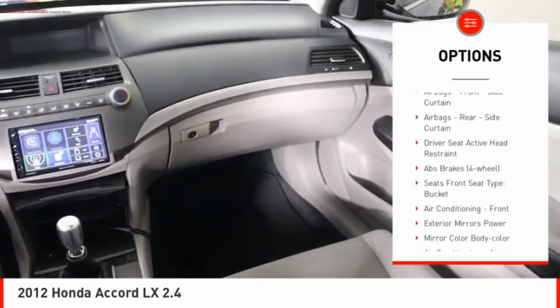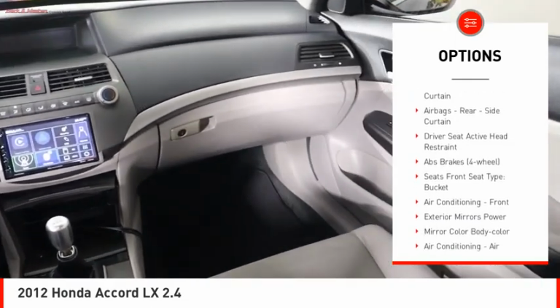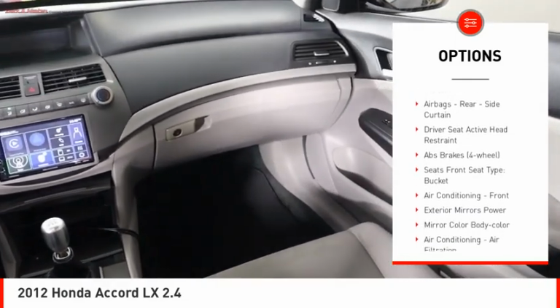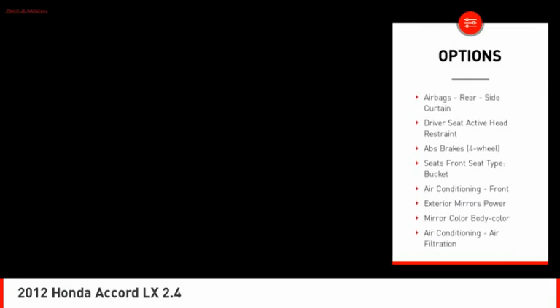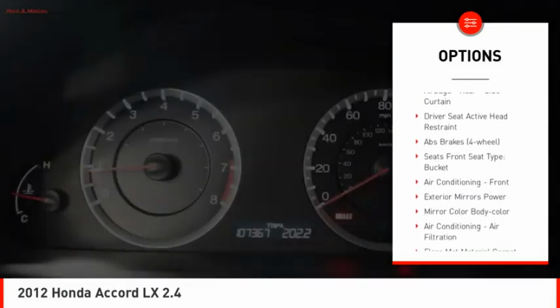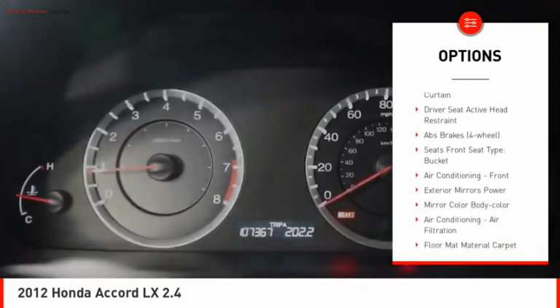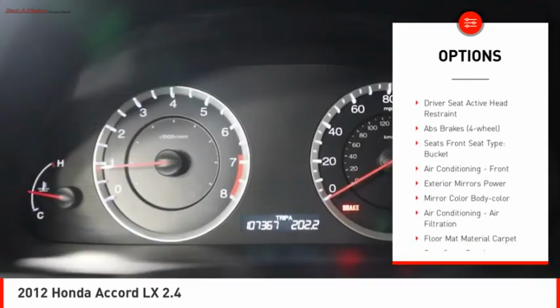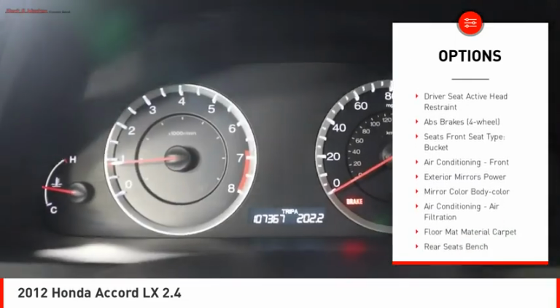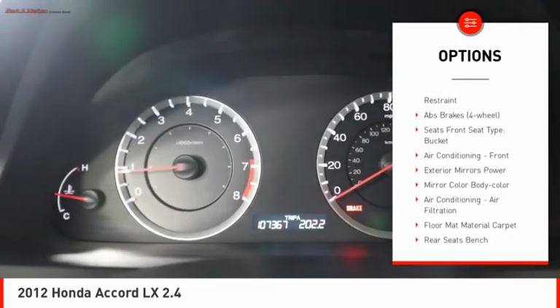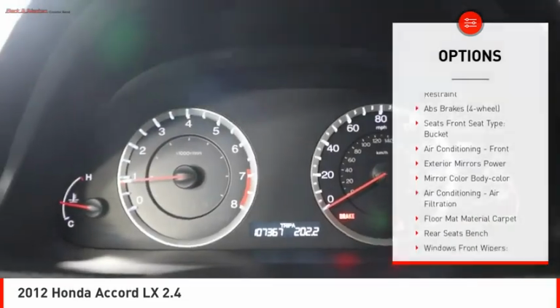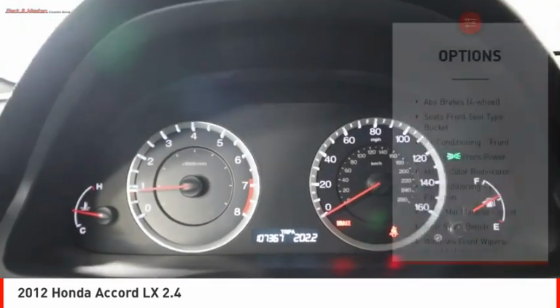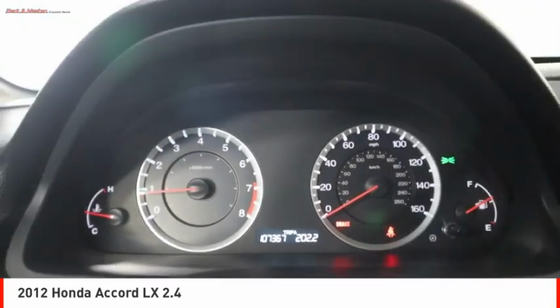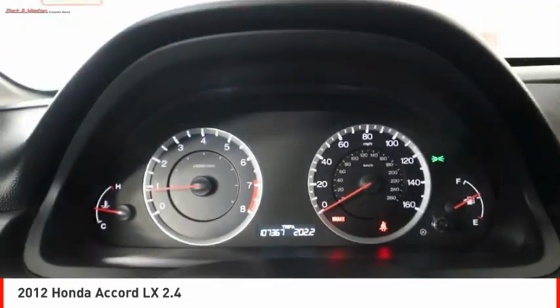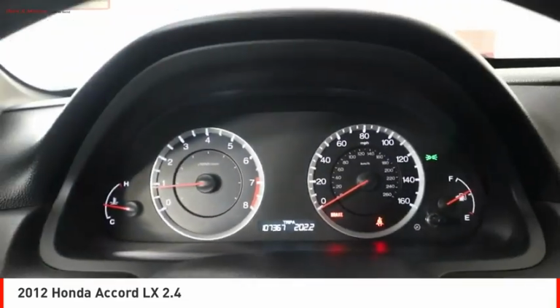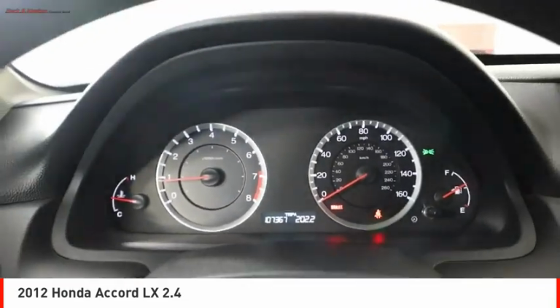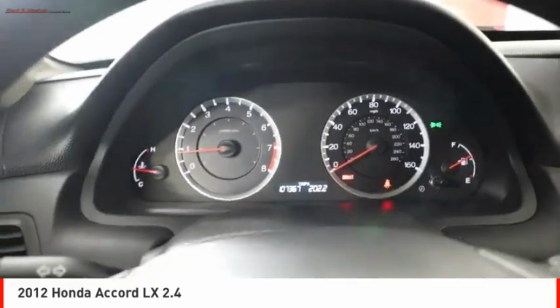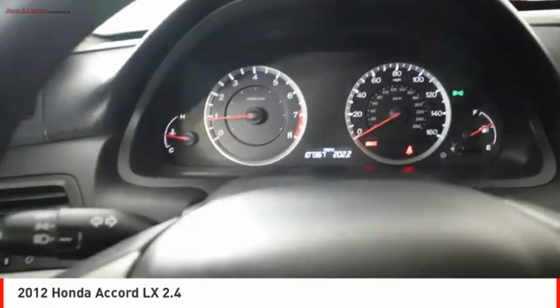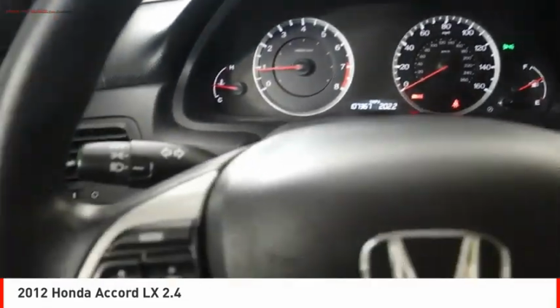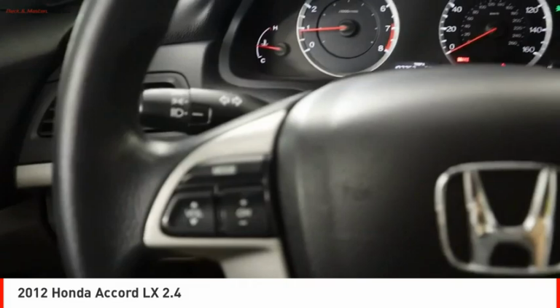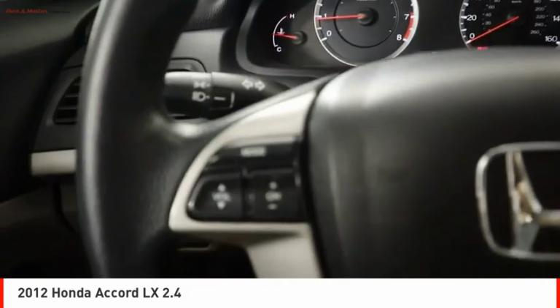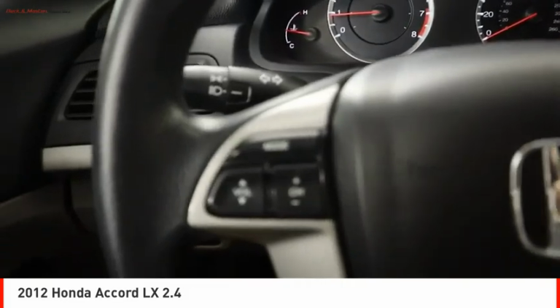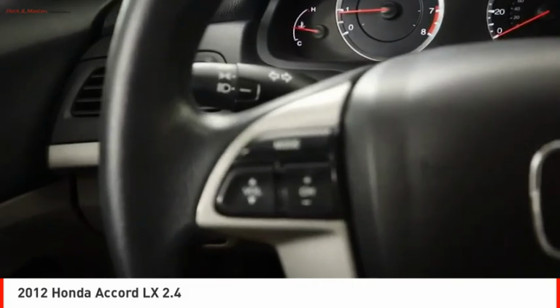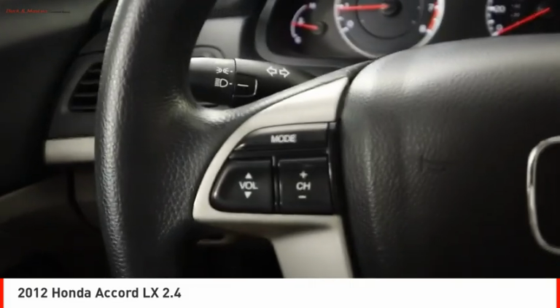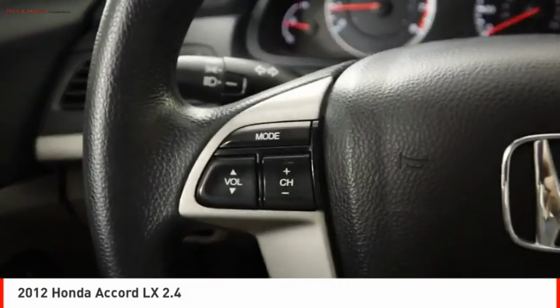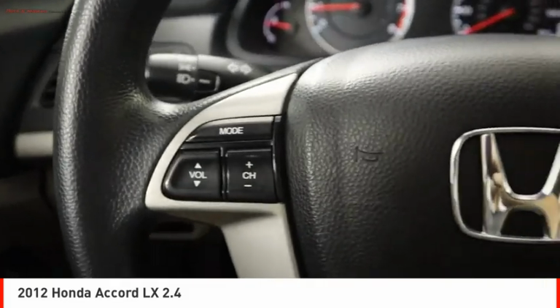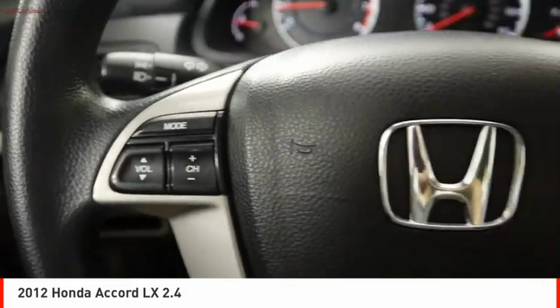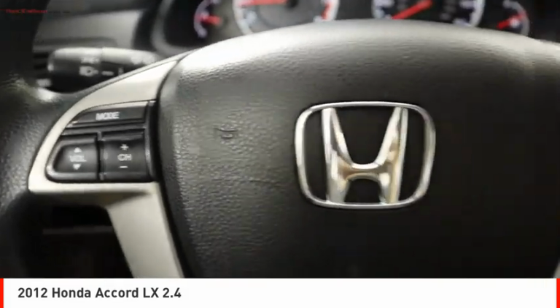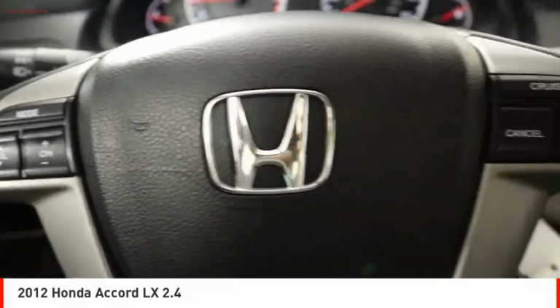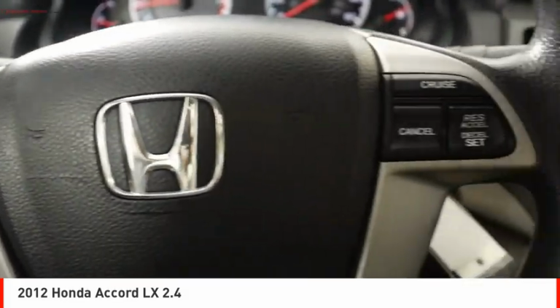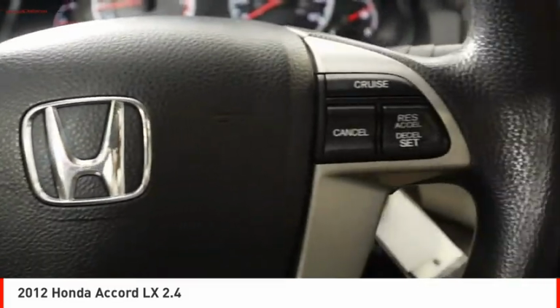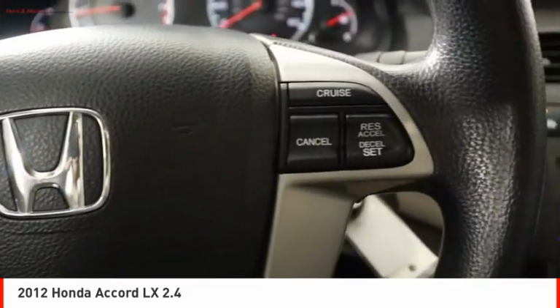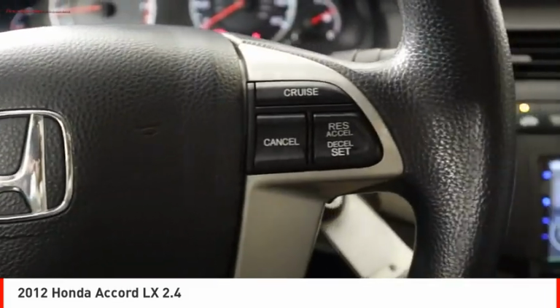Daytime running lights, power brakes, braking assist, cruise control, child safety locks, and power door locks.